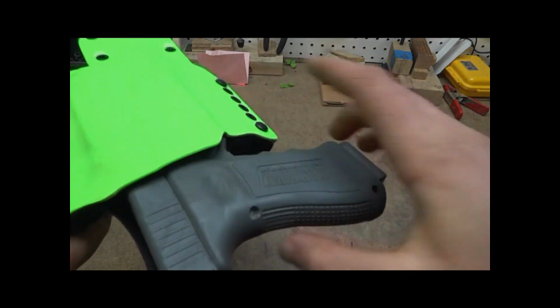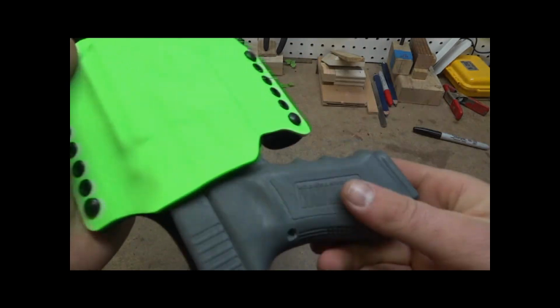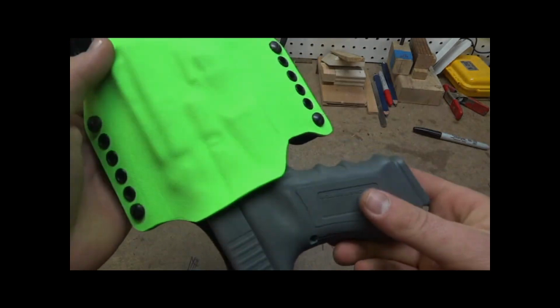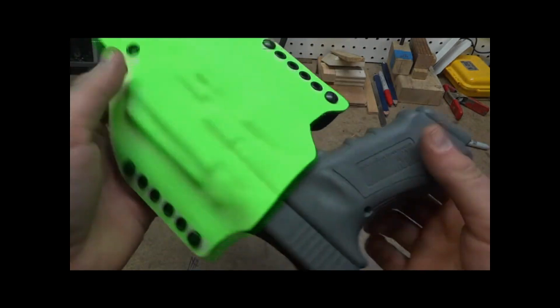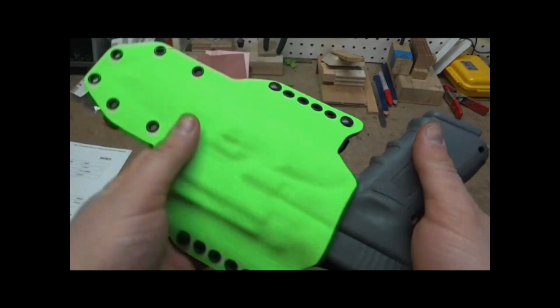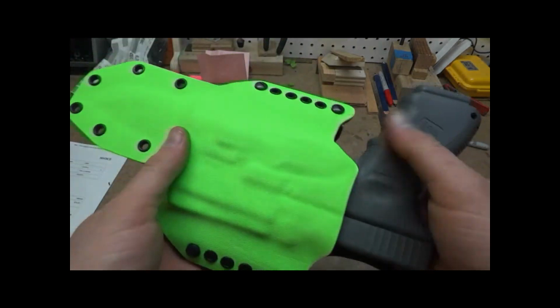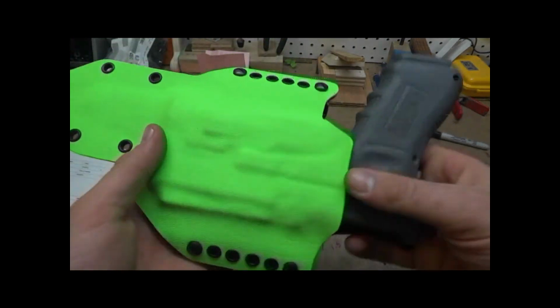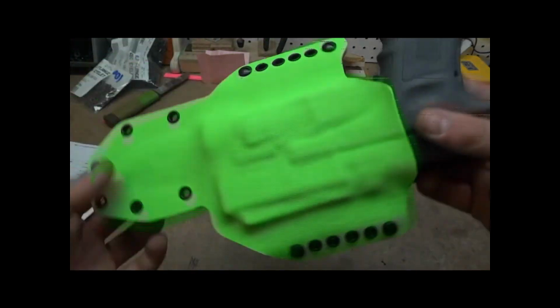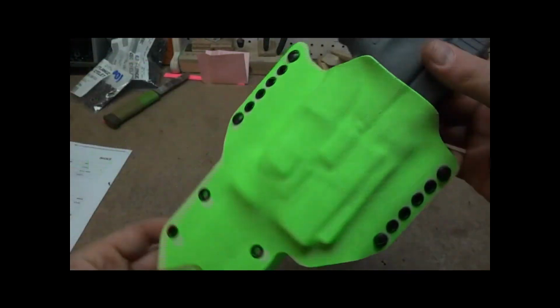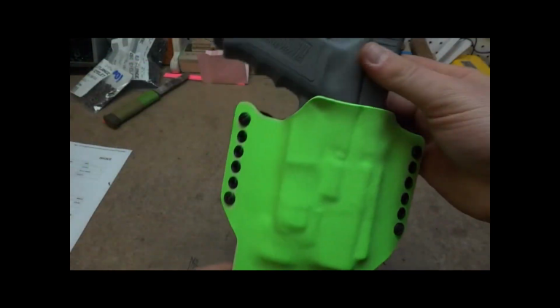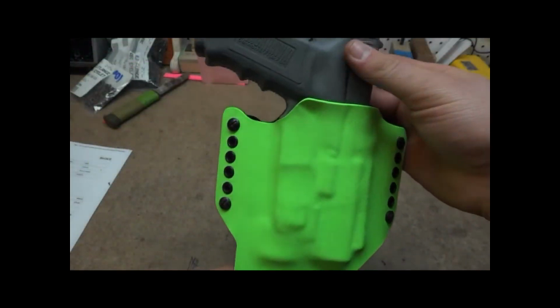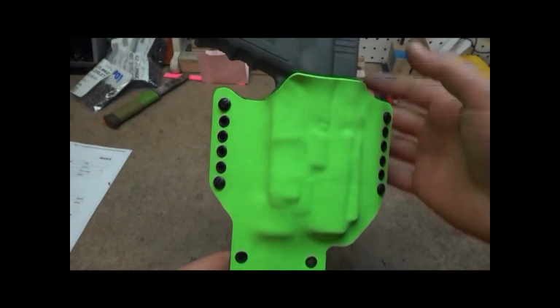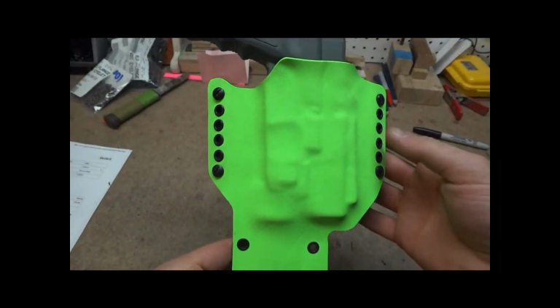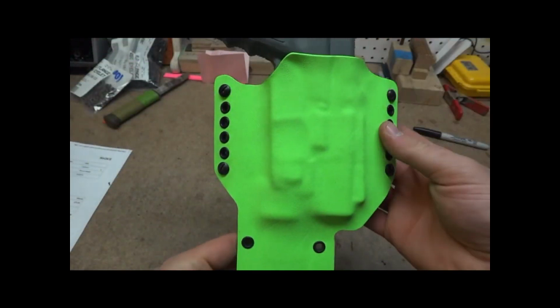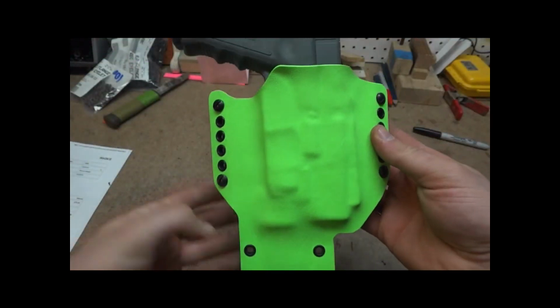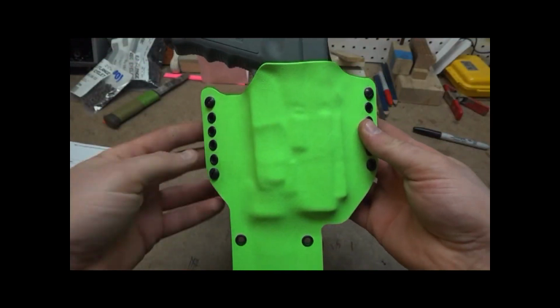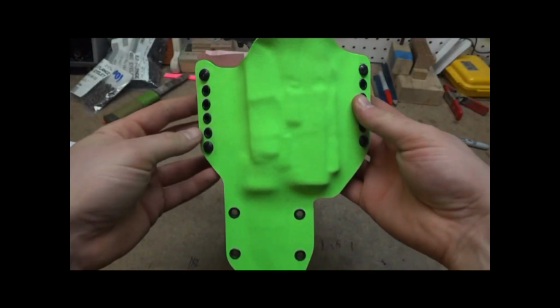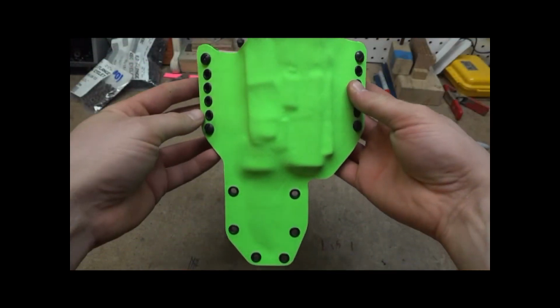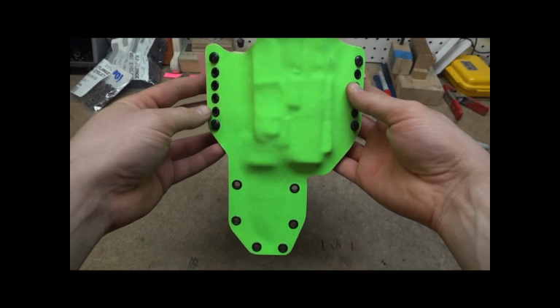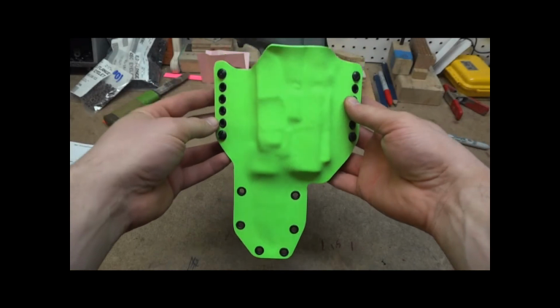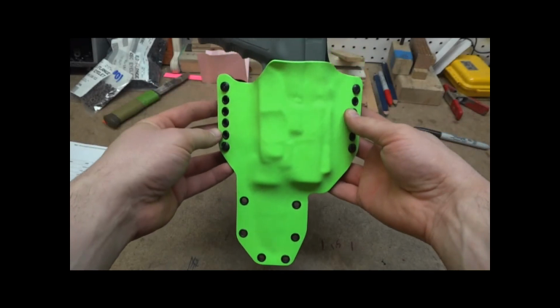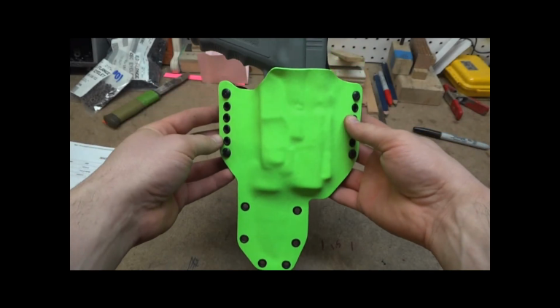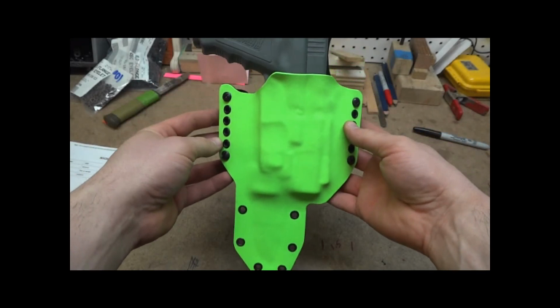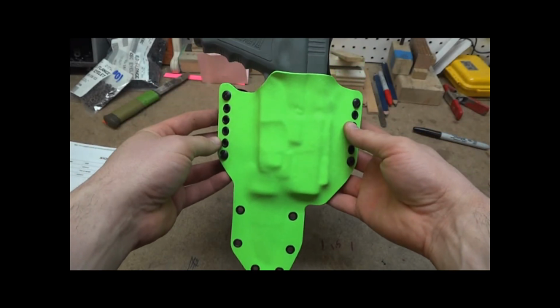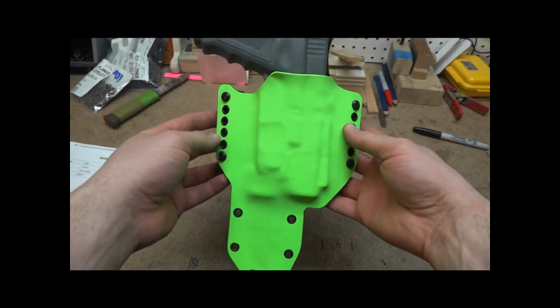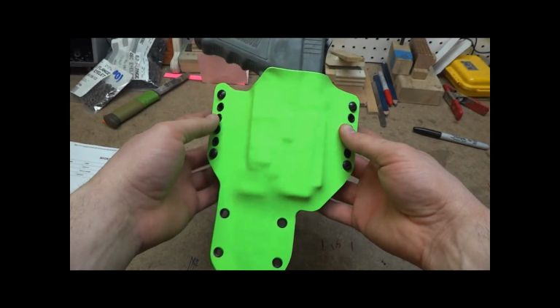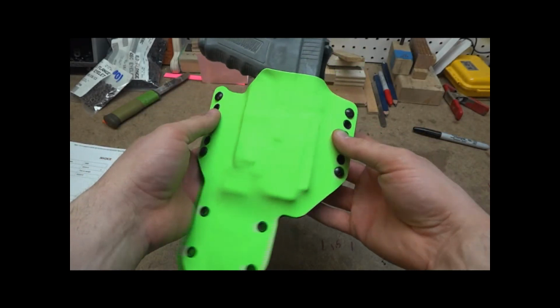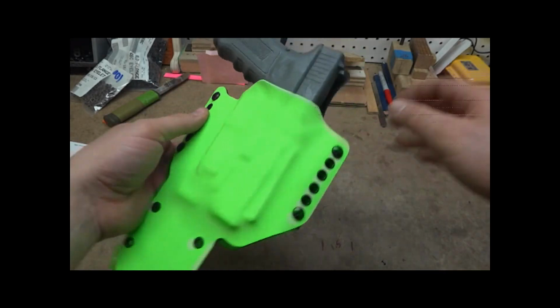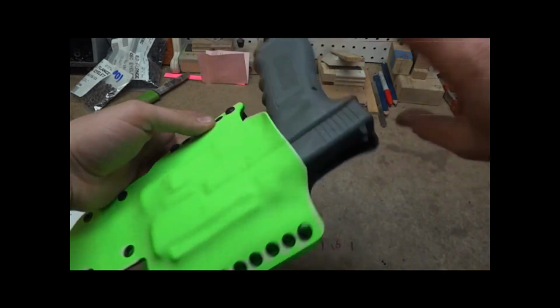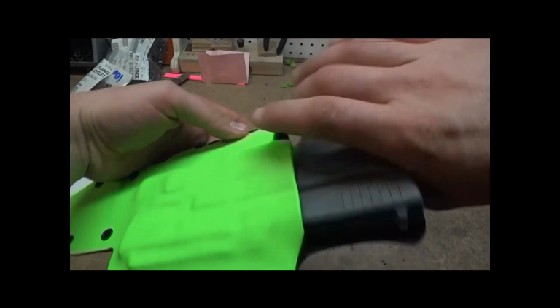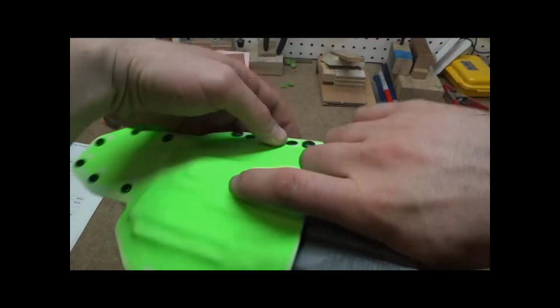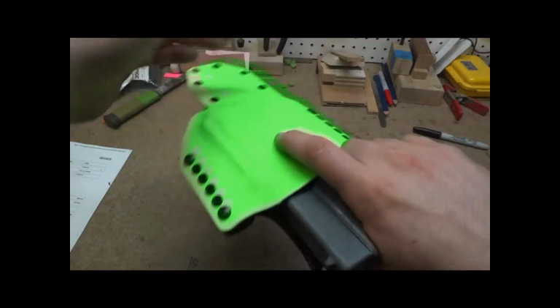It's definitely a one-off custom Kydex. I don't think anybody else has done anything like this yet.